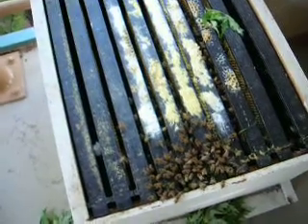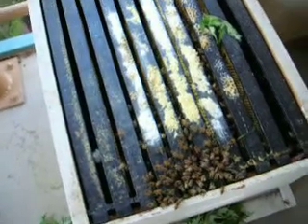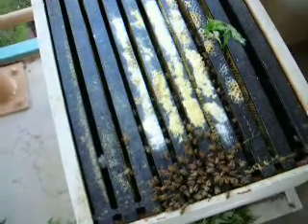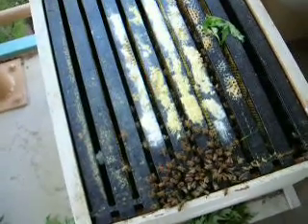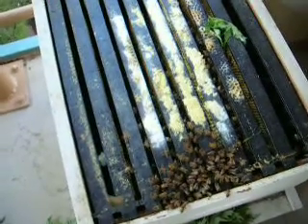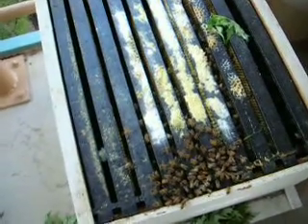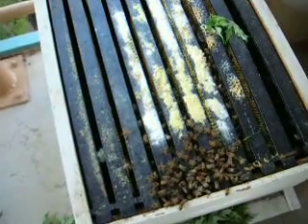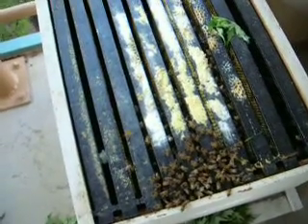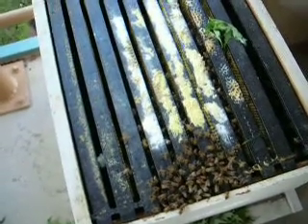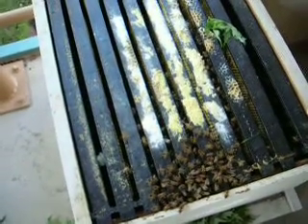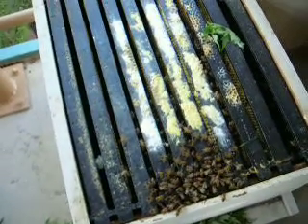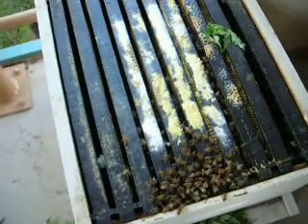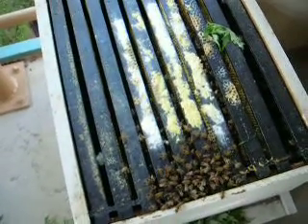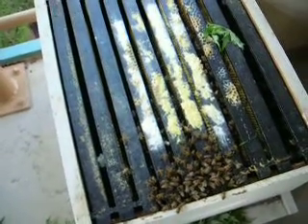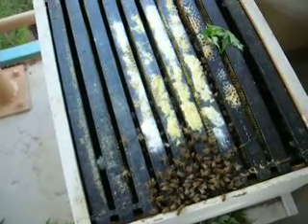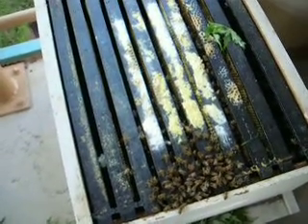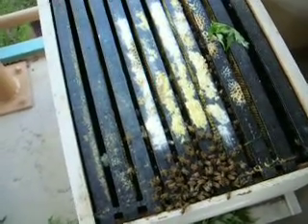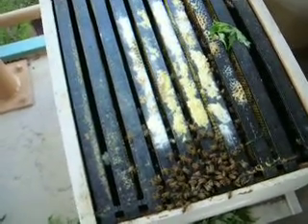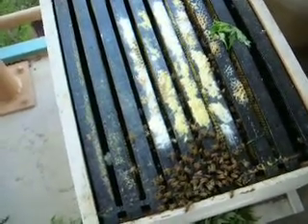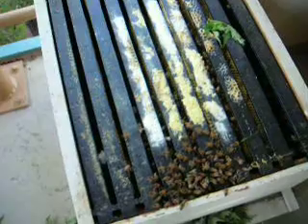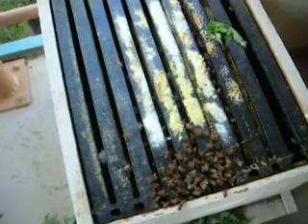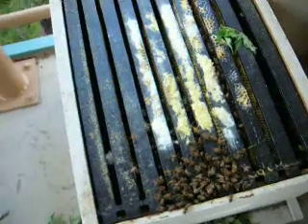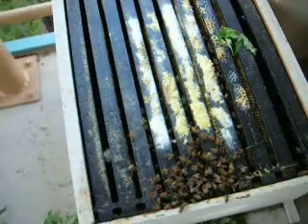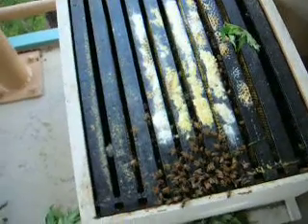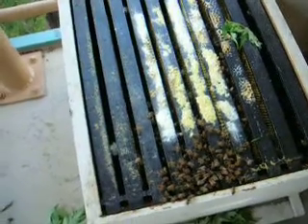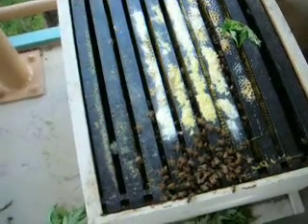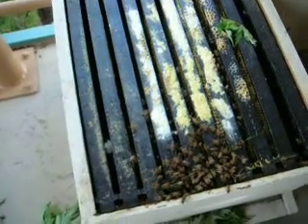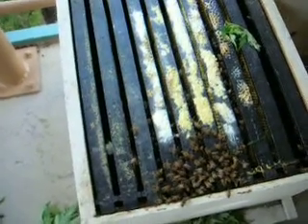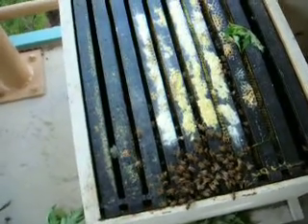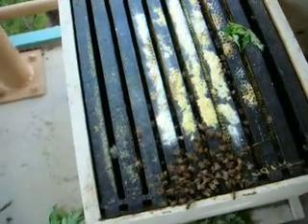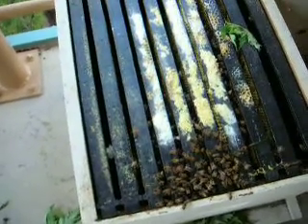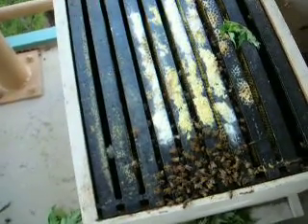And you can also do it with a type of miticide — well, it's not an insecticide, because mites are not insects, but anyway.